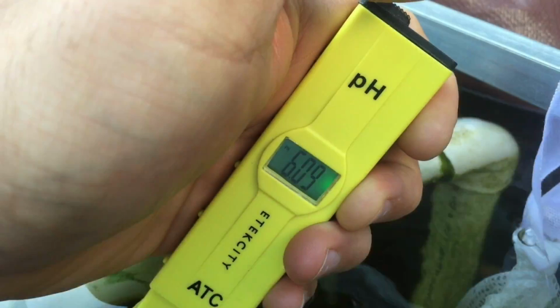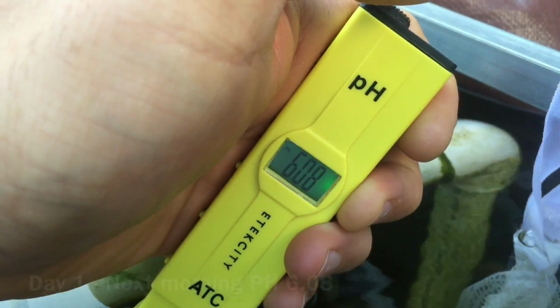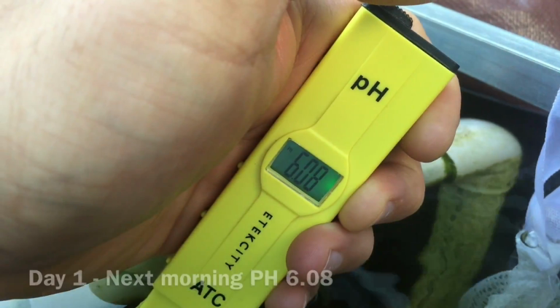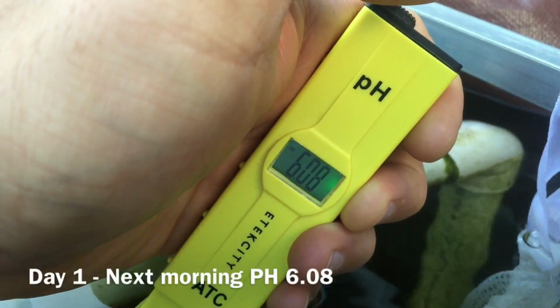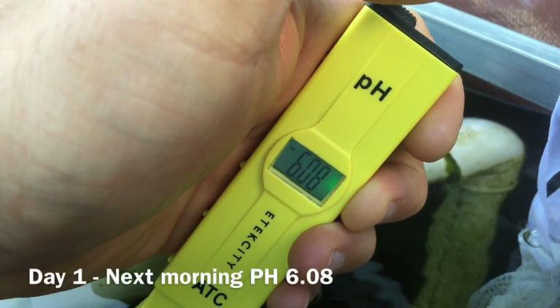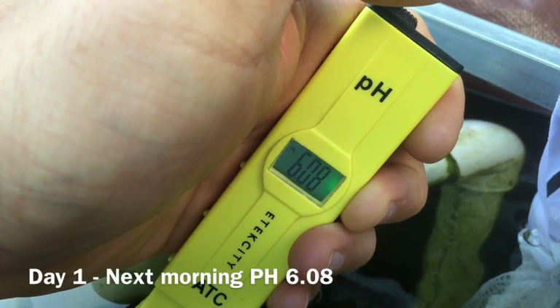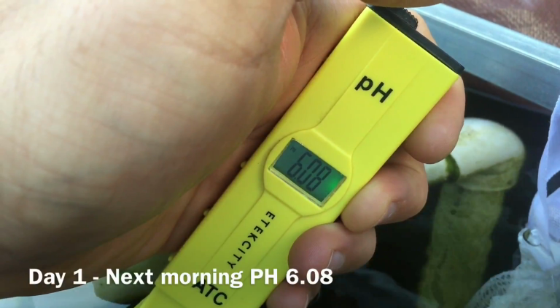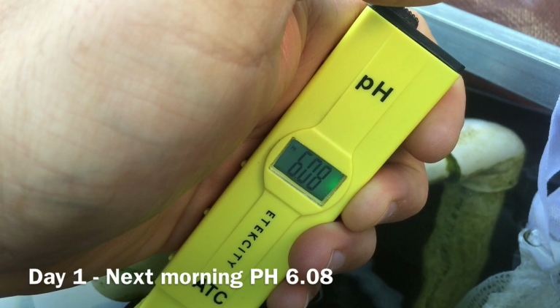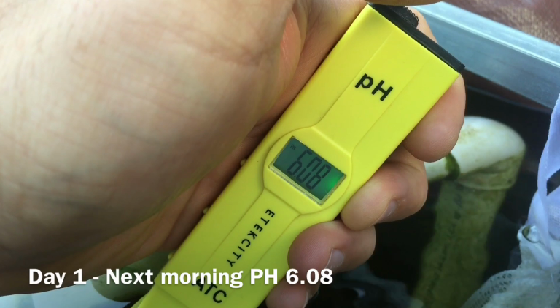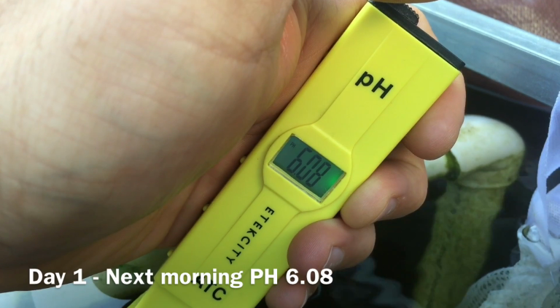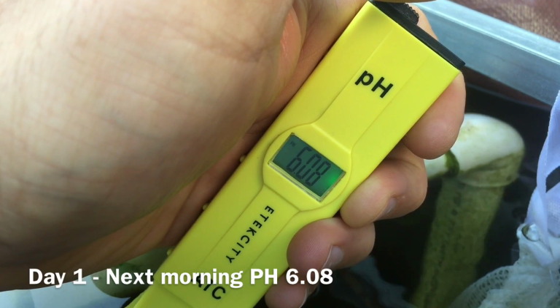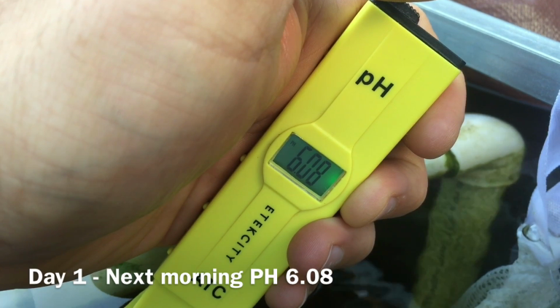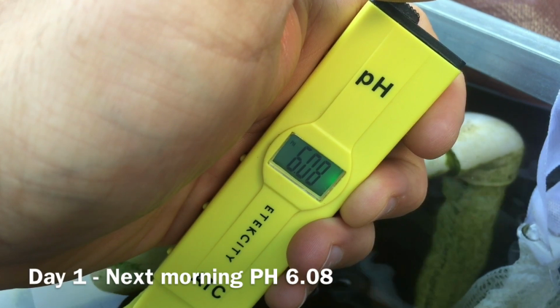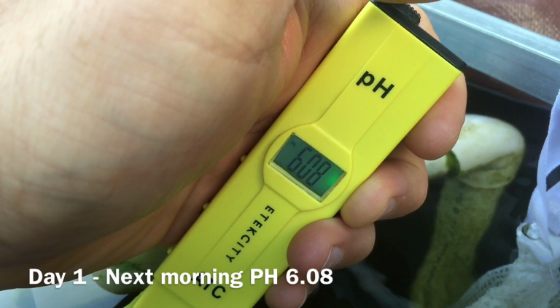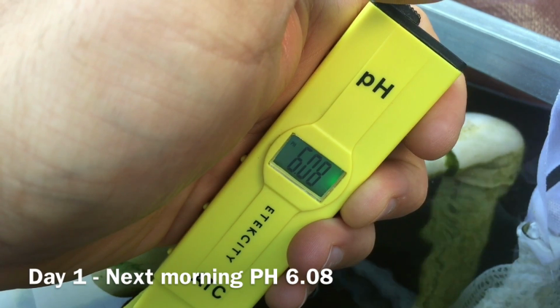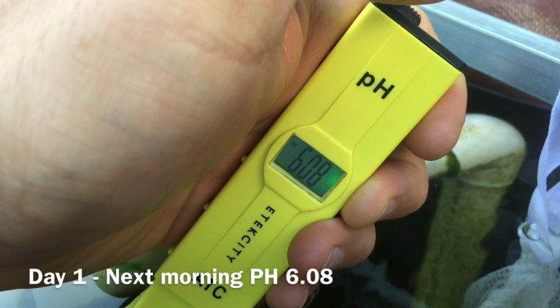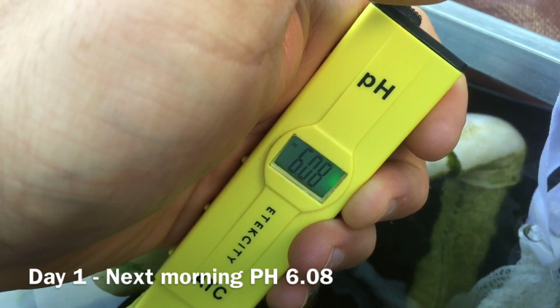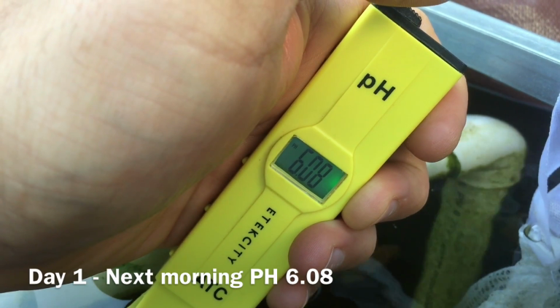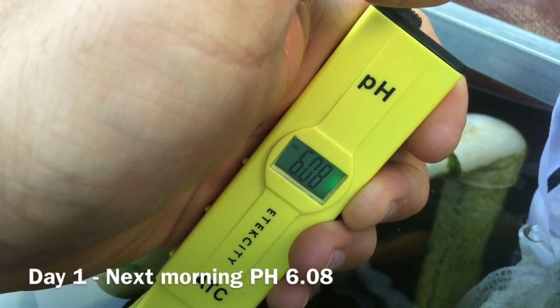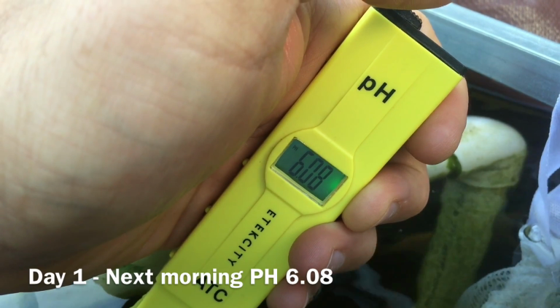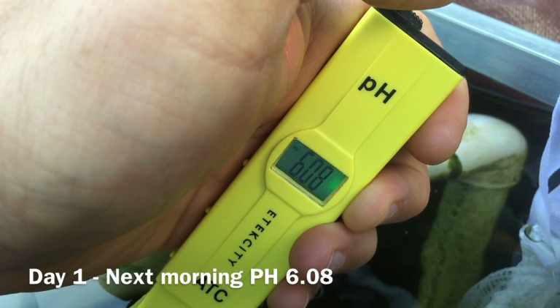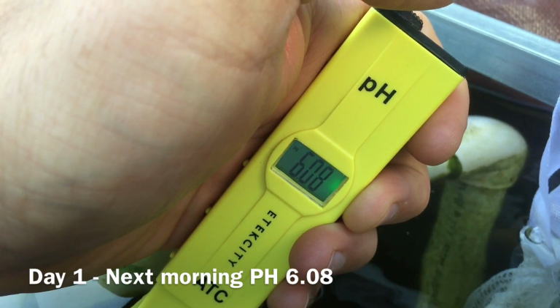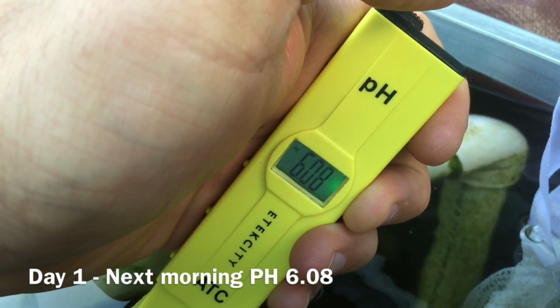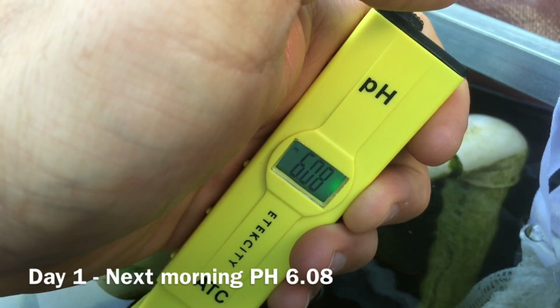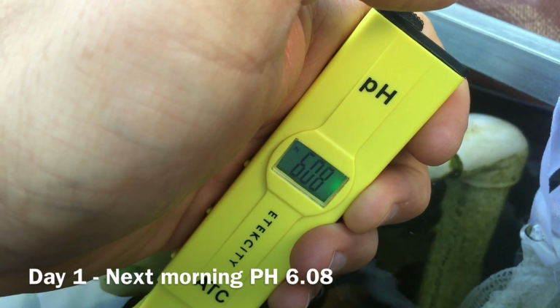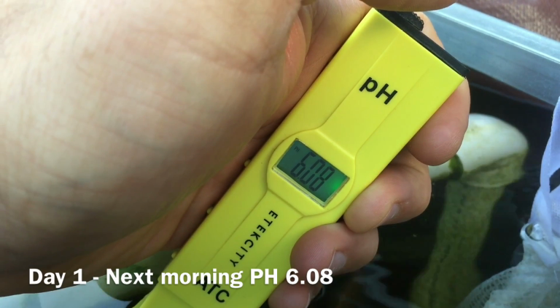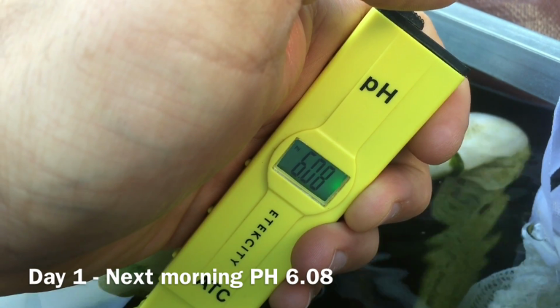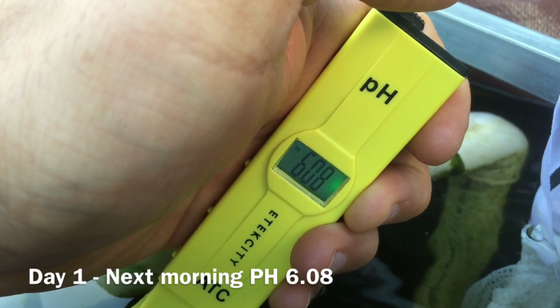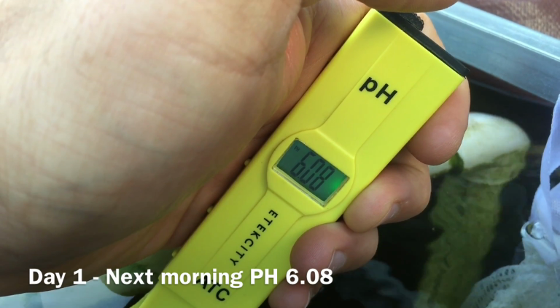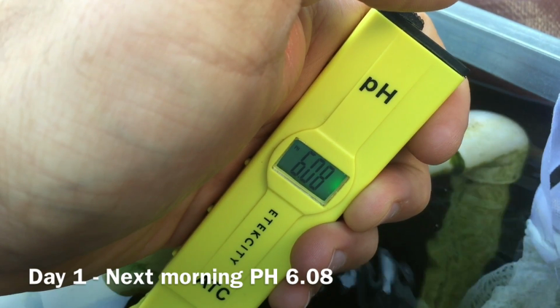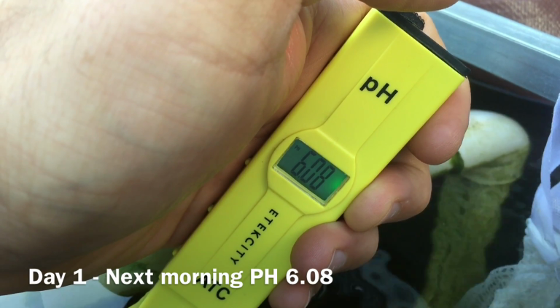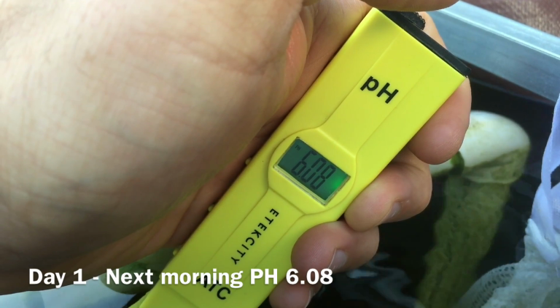Next morning, it looks like it's a little over six.